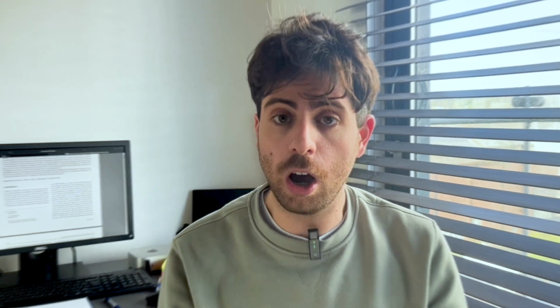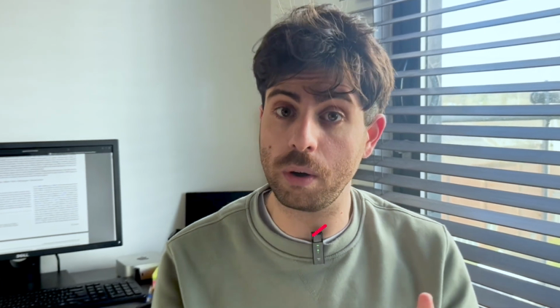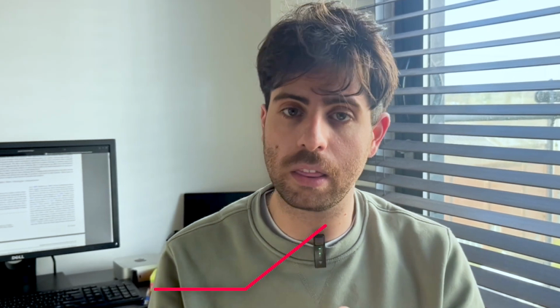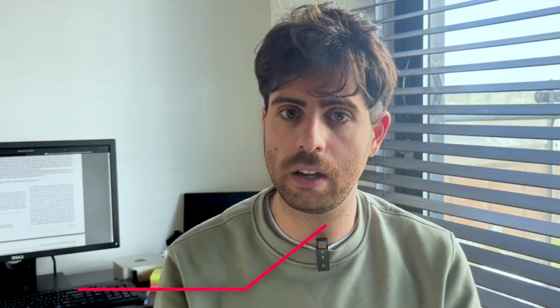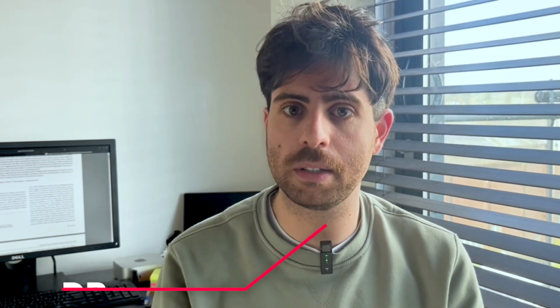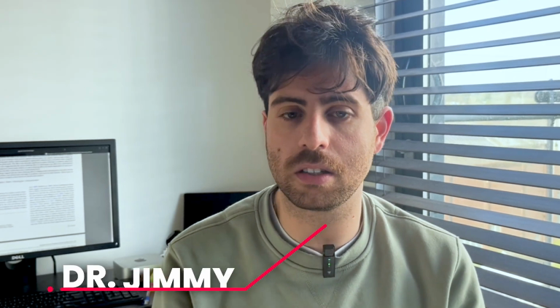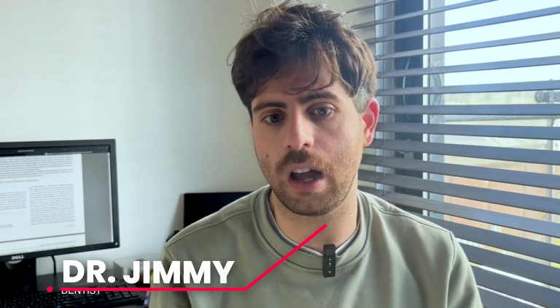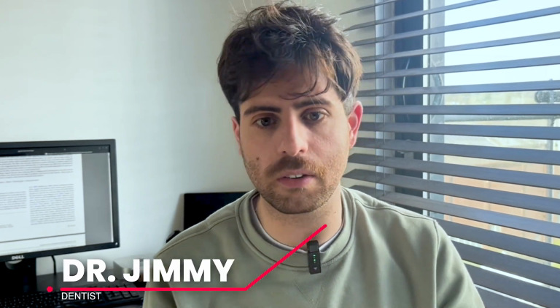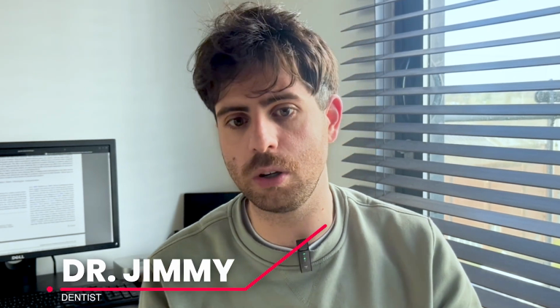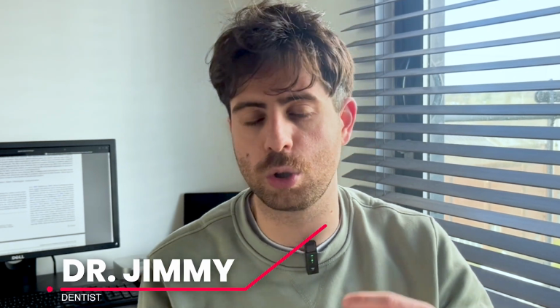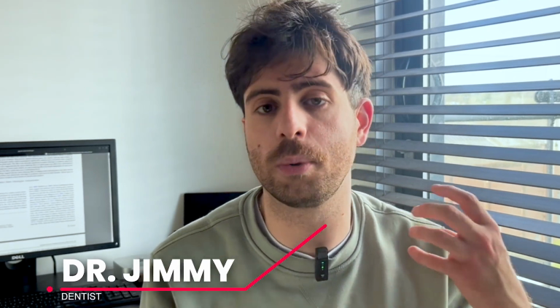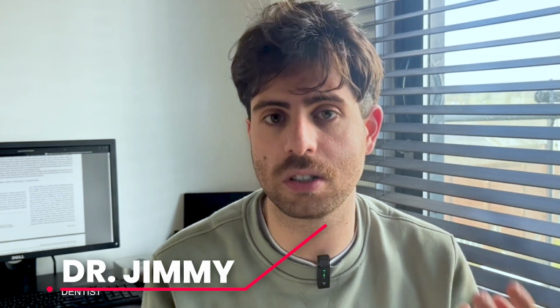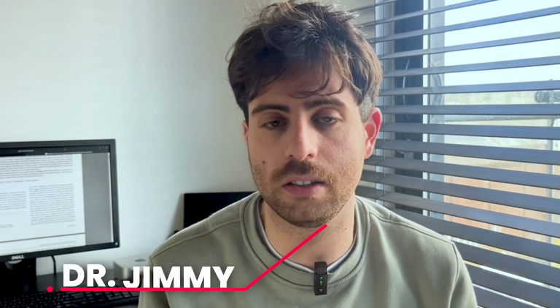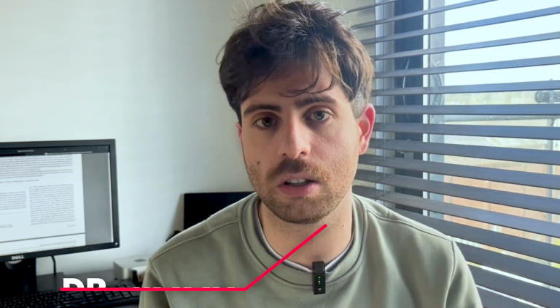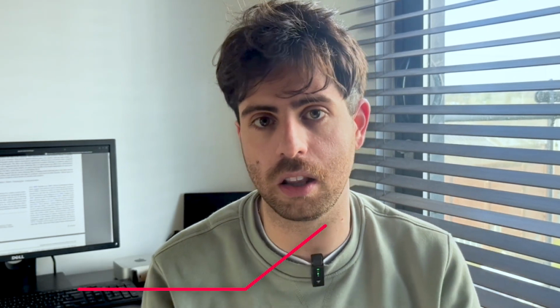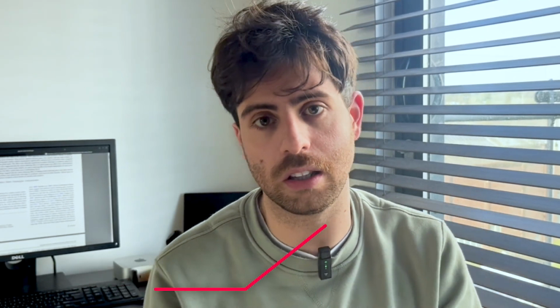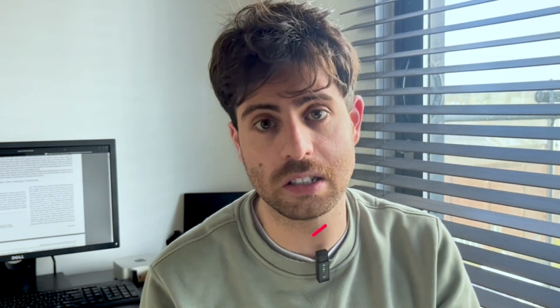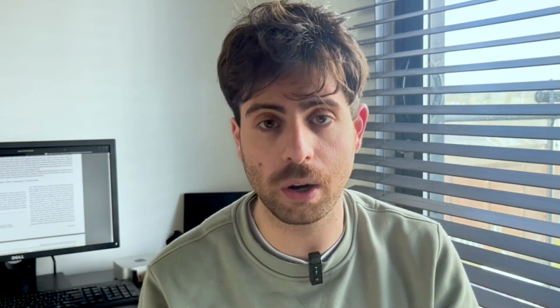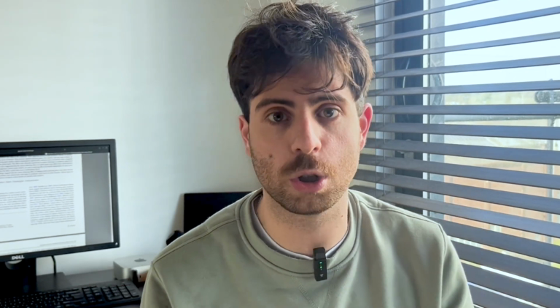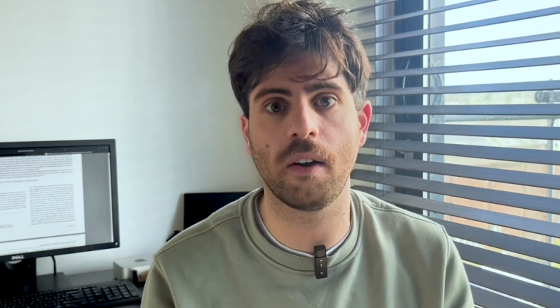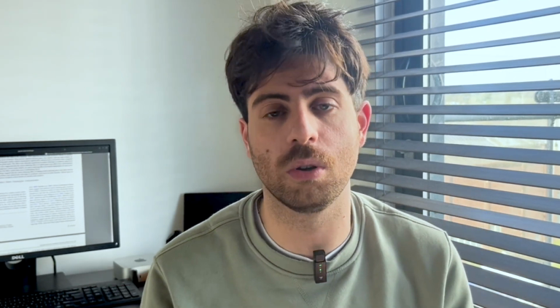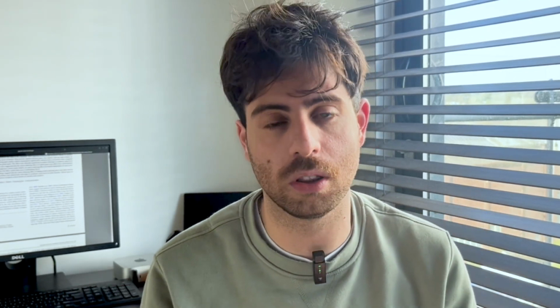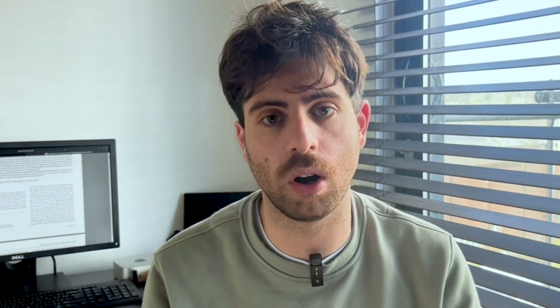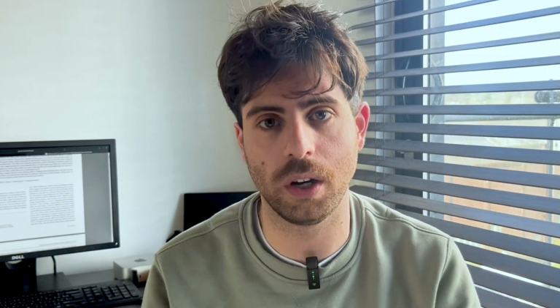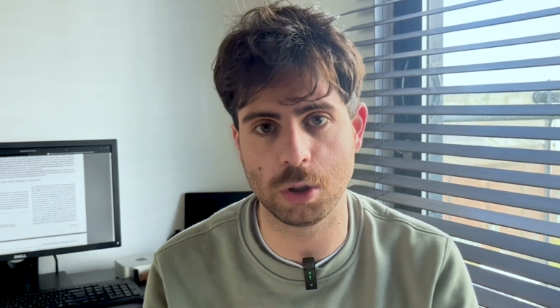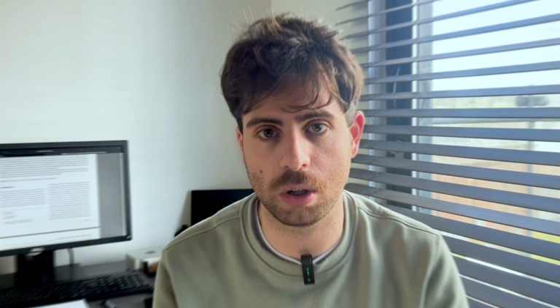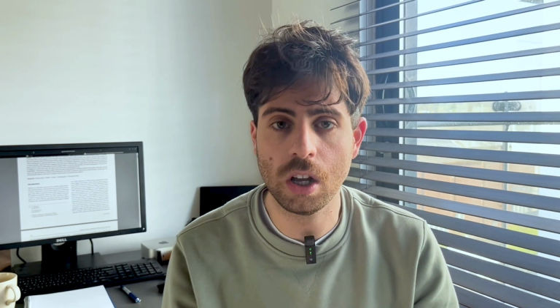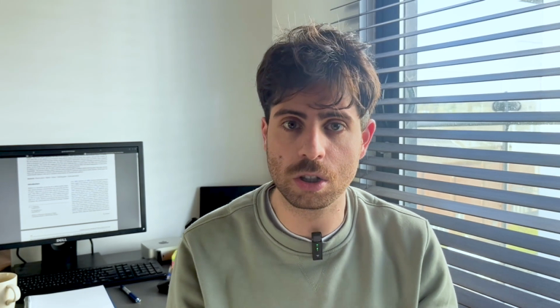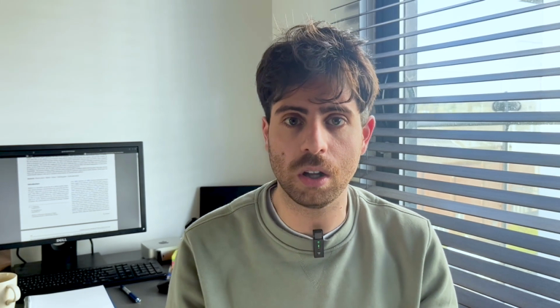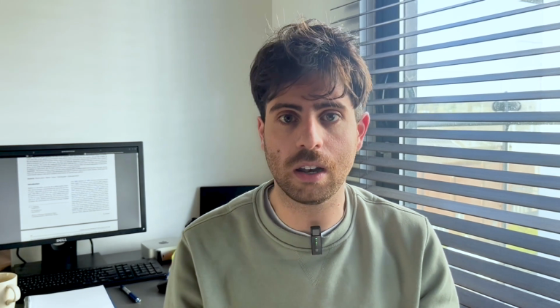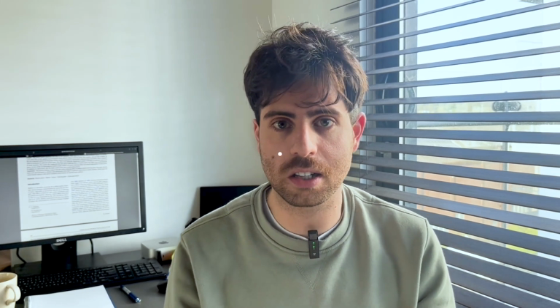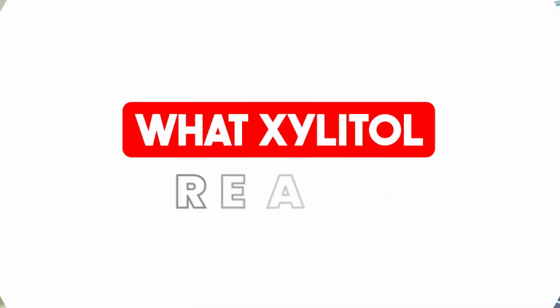I'm a dentist, and I make videos to help you understand dental health the easy way, so you don't have to learn it the hard way in the chair. Let's get started.